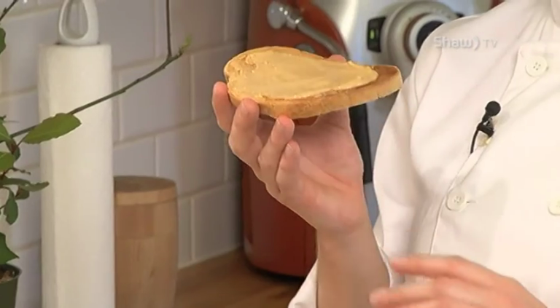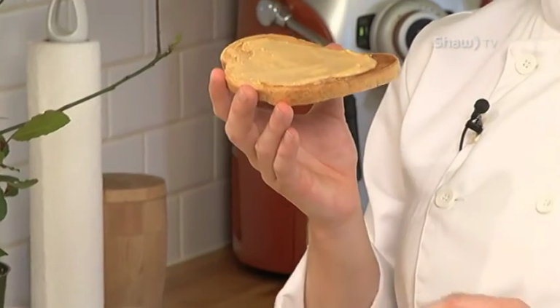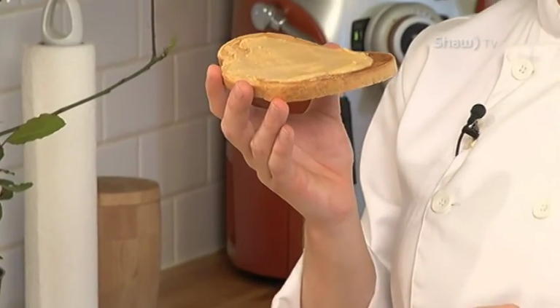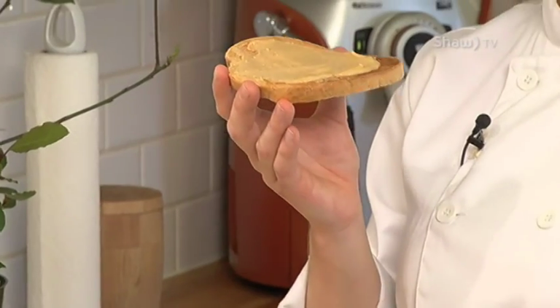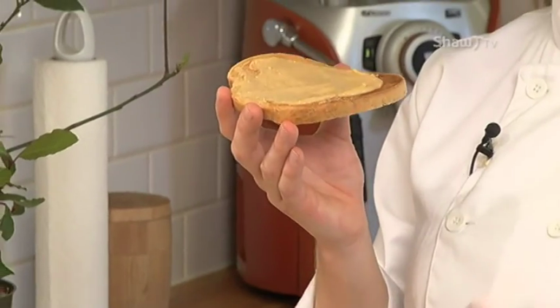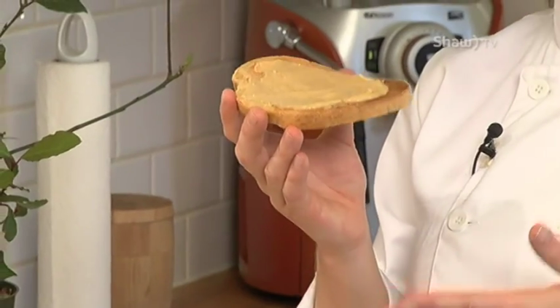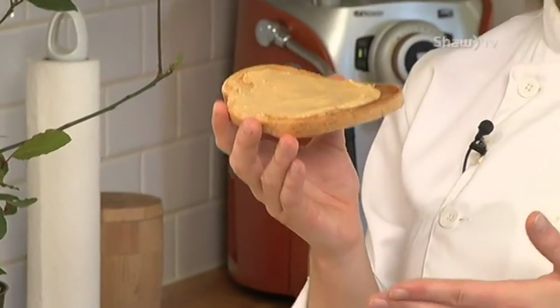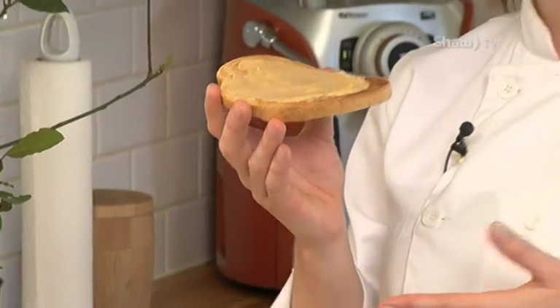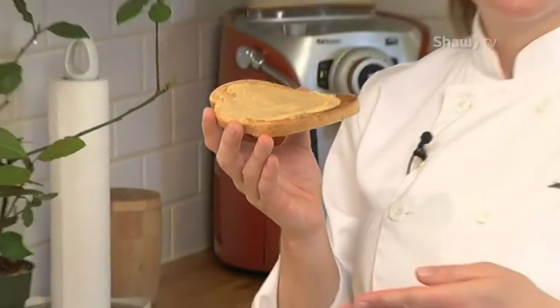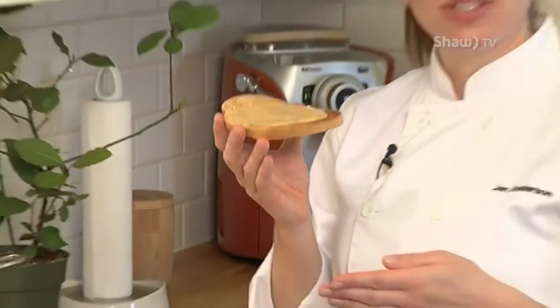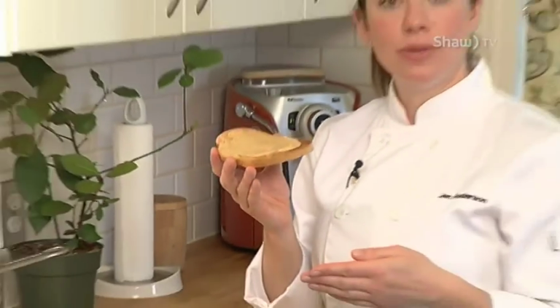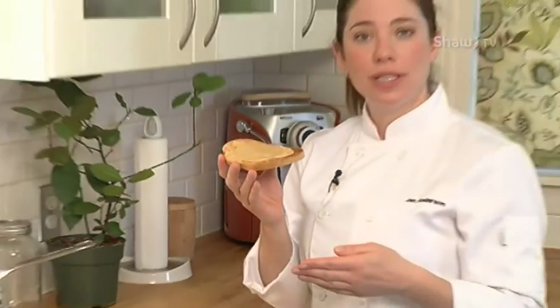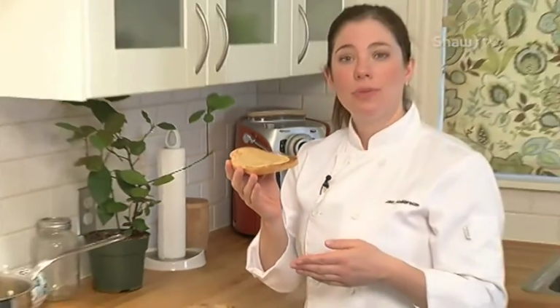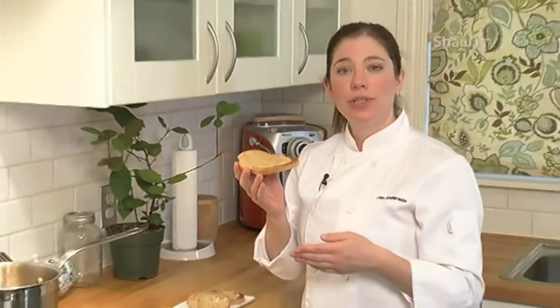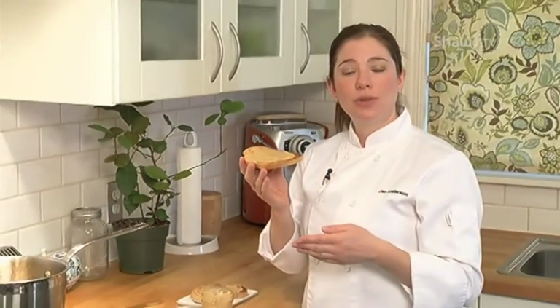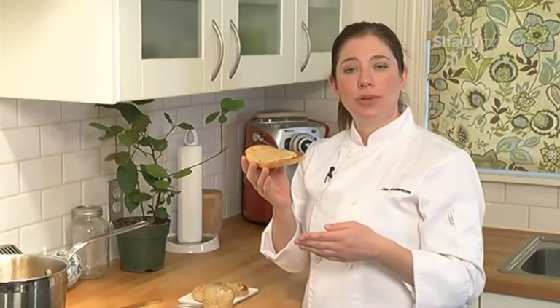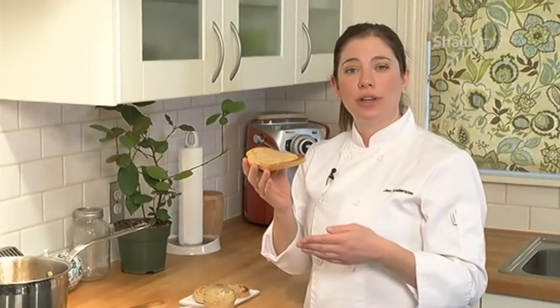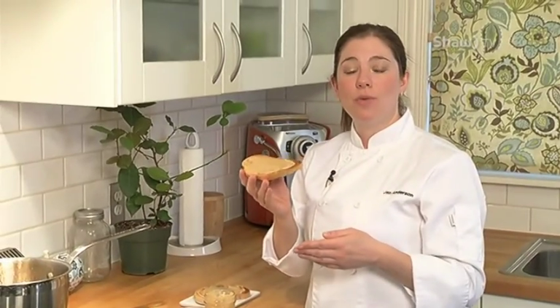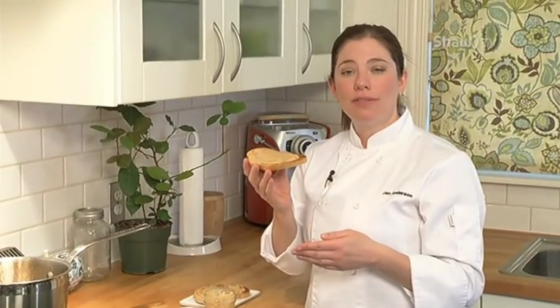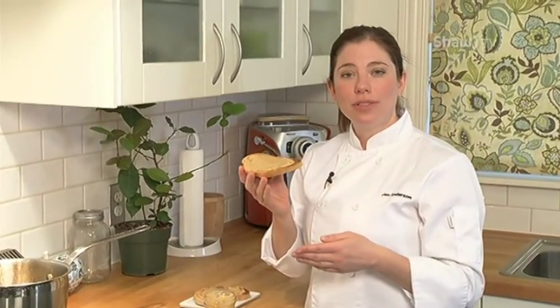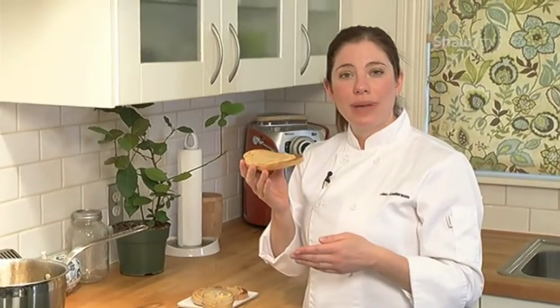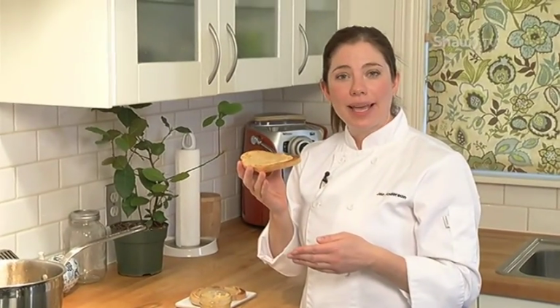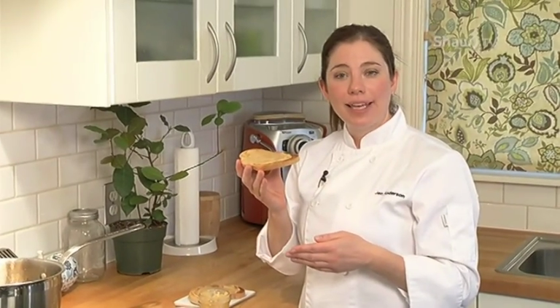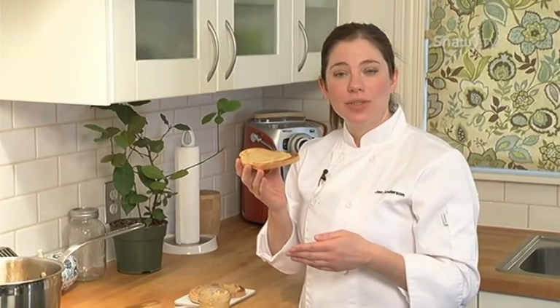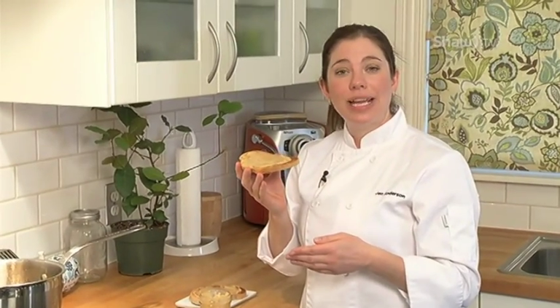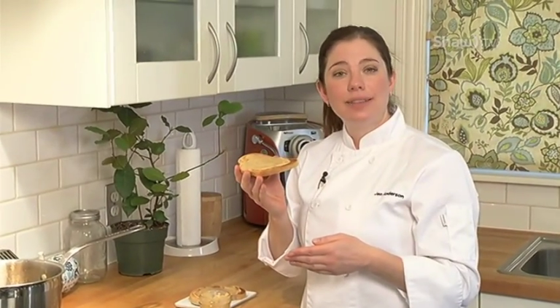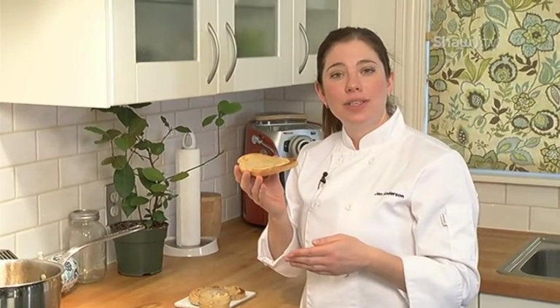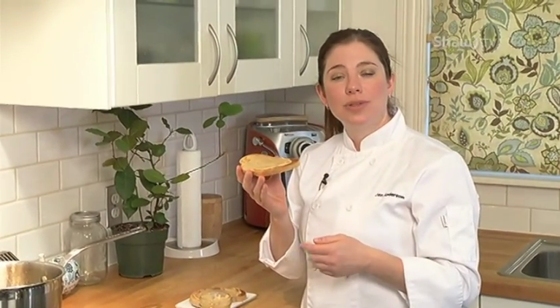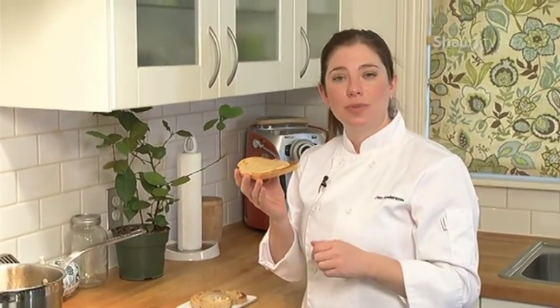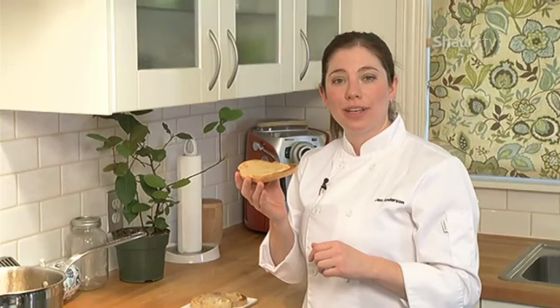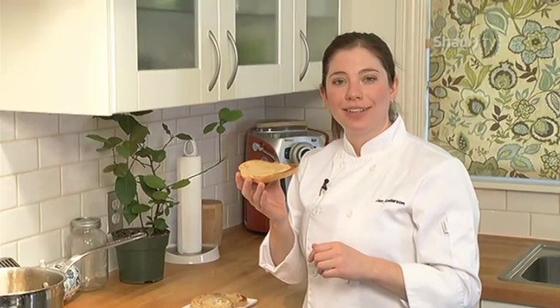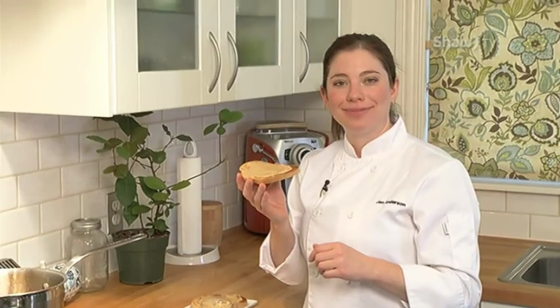Maple butter. Today I've got it on toast, but you can put it on waffles, pancakes, or anything you can spread it on.